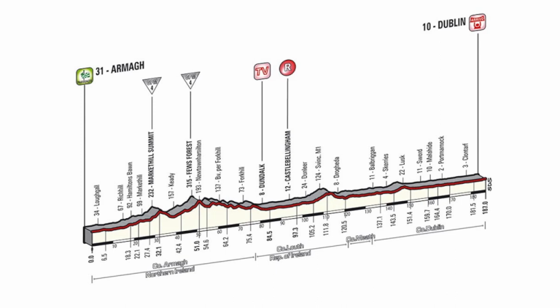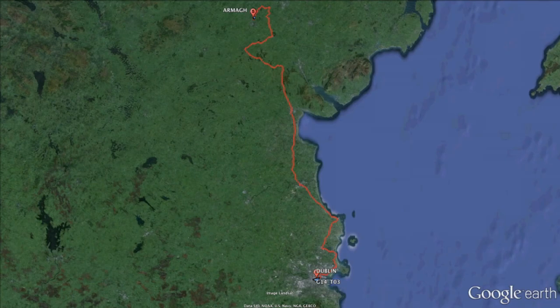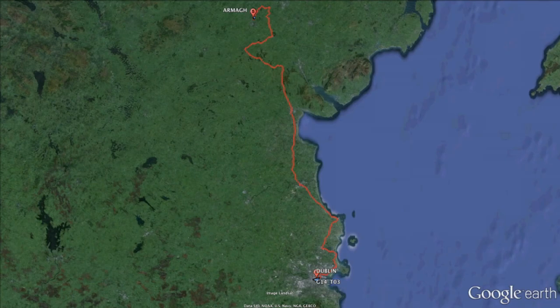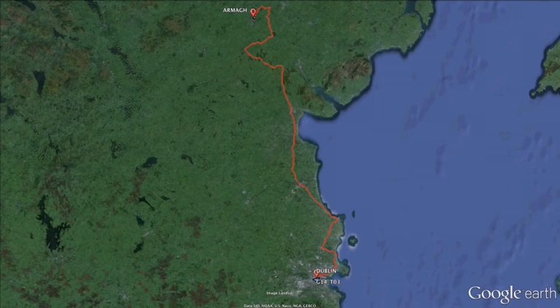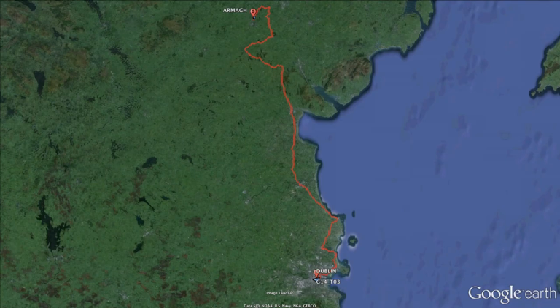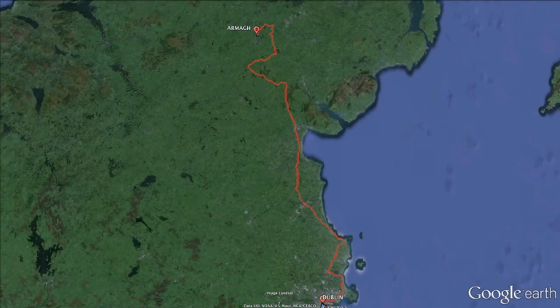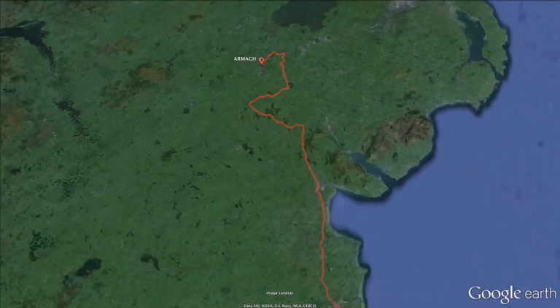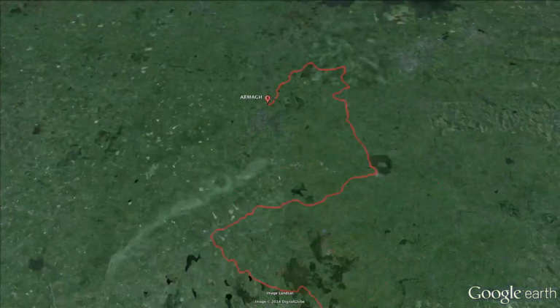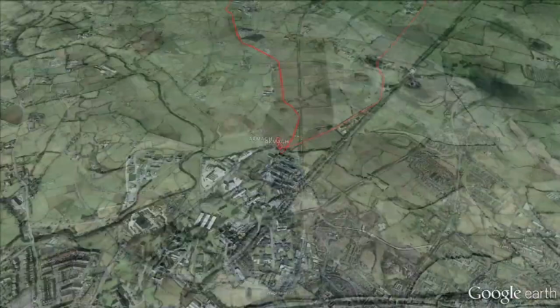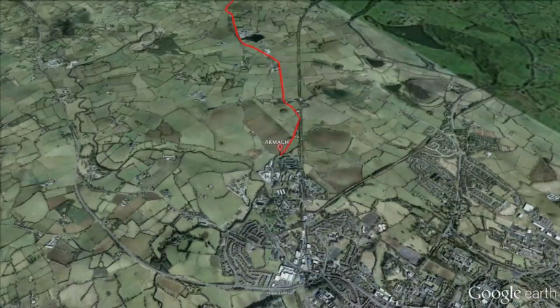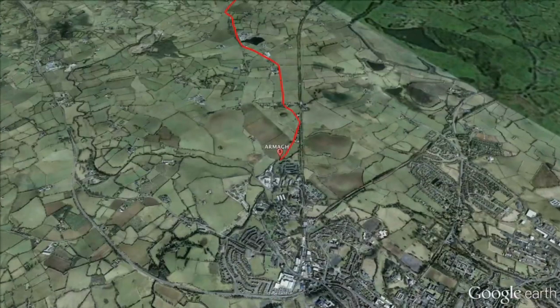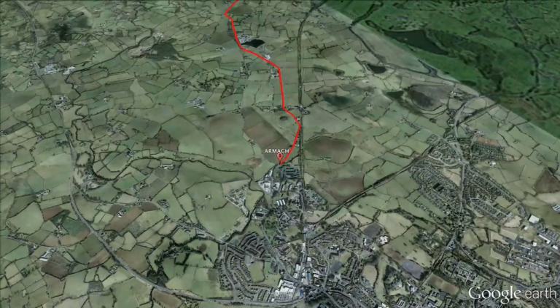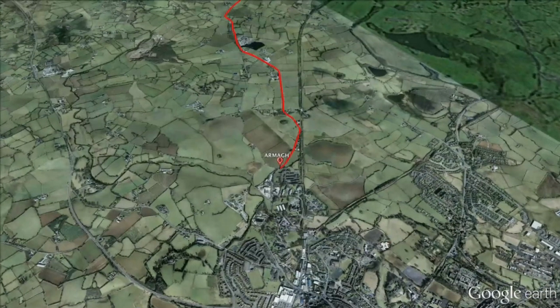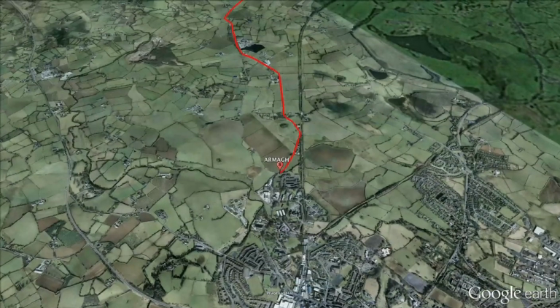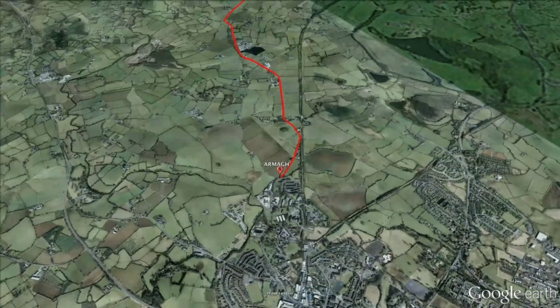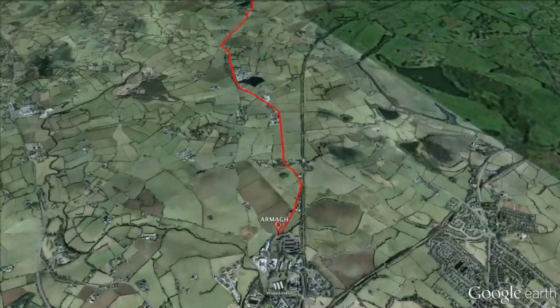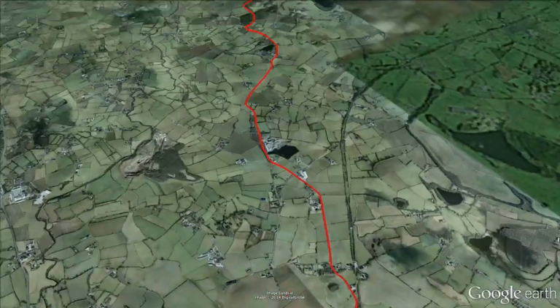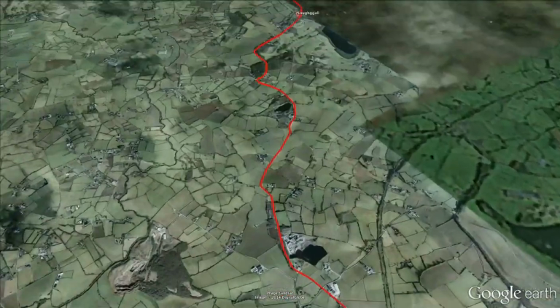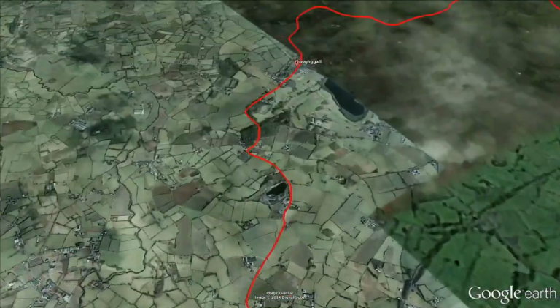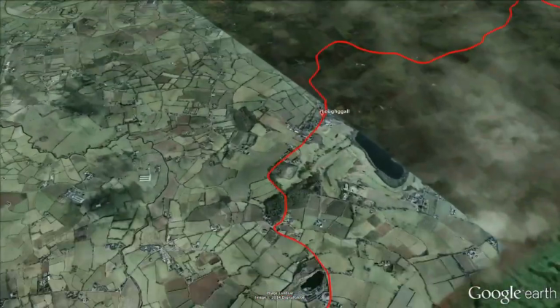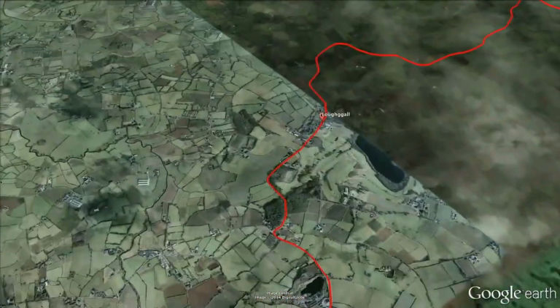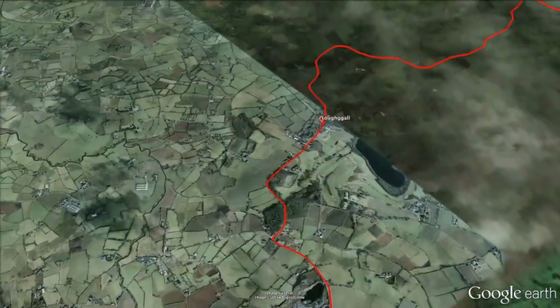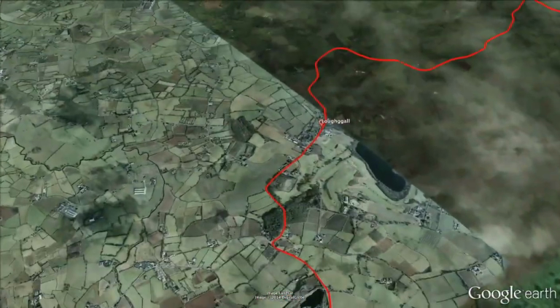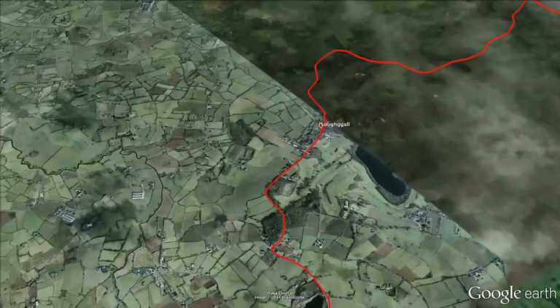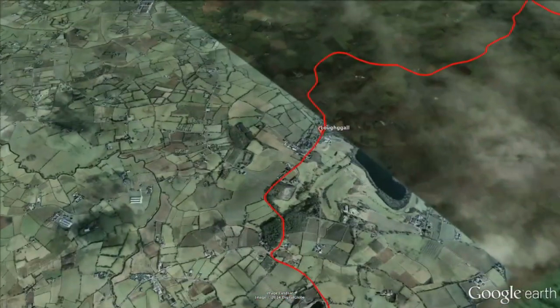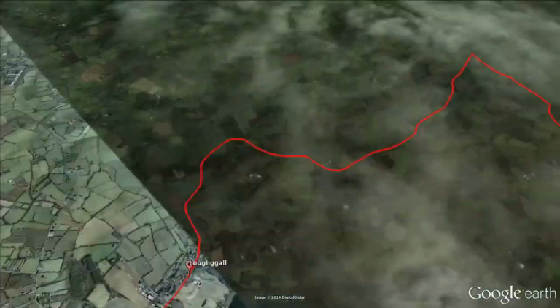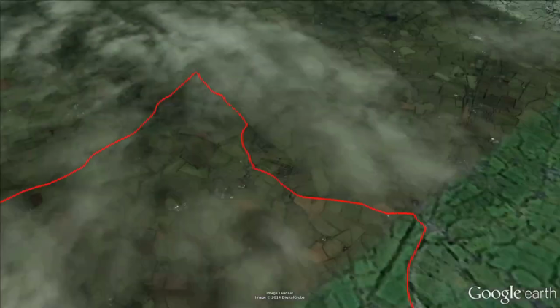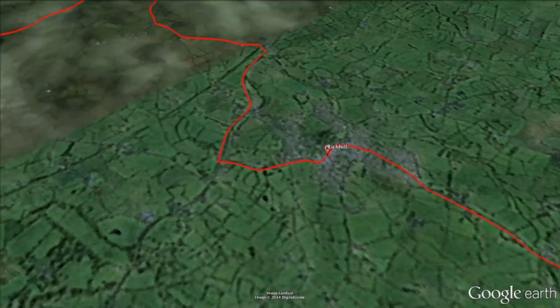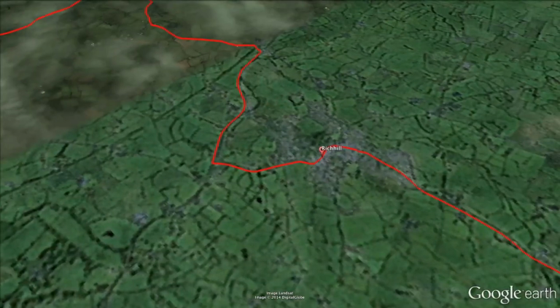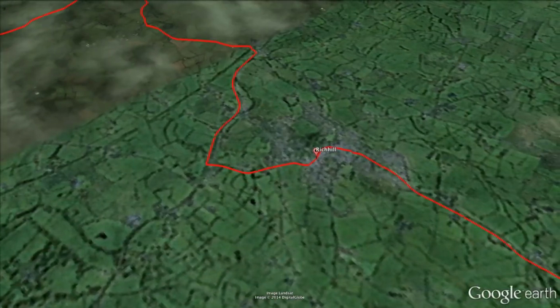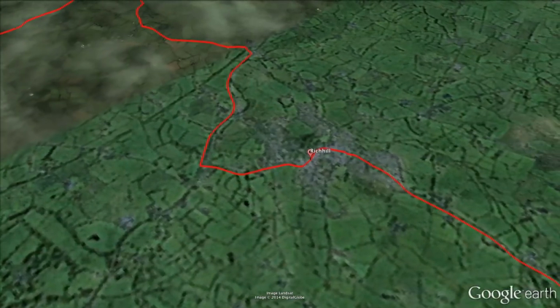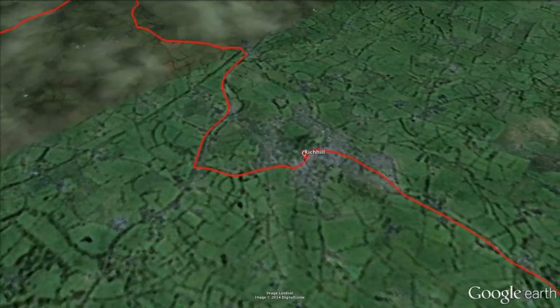An initial excursion northeast will see the peloton navigate through the village of Loch Gull before skirting around into Rich Hill and then Market Hill.